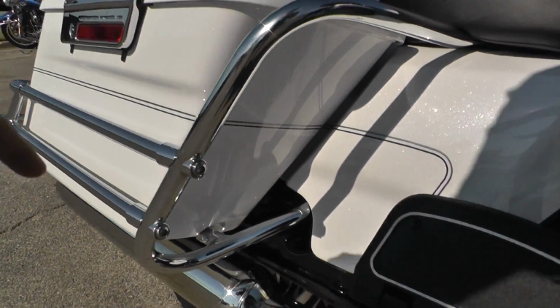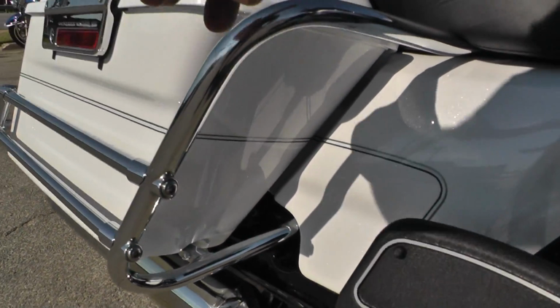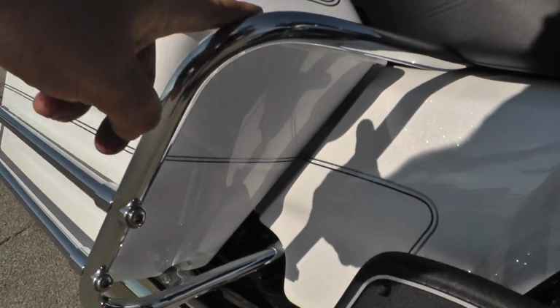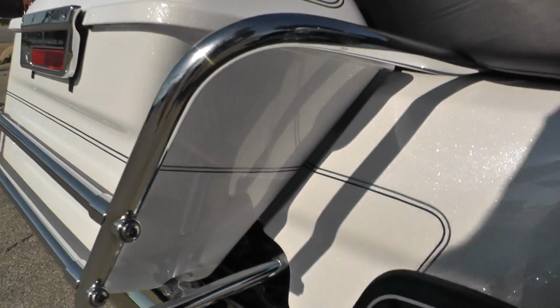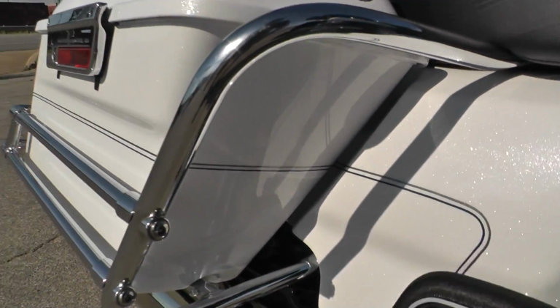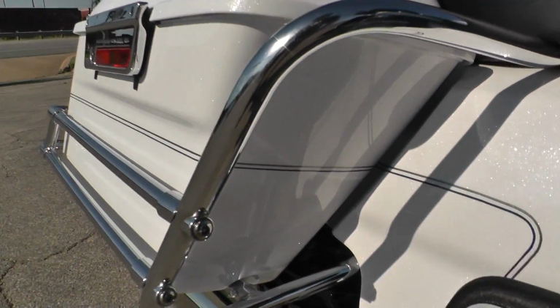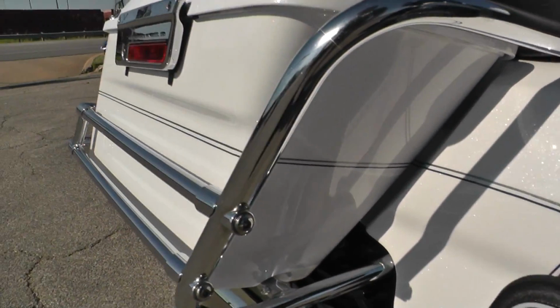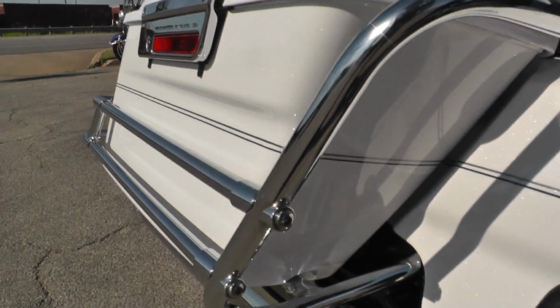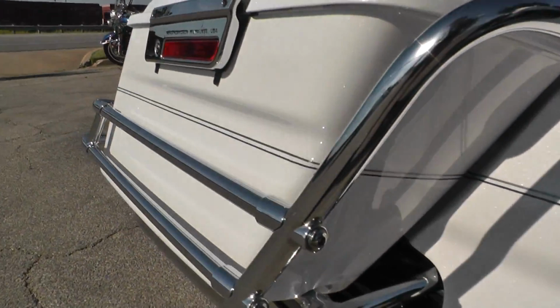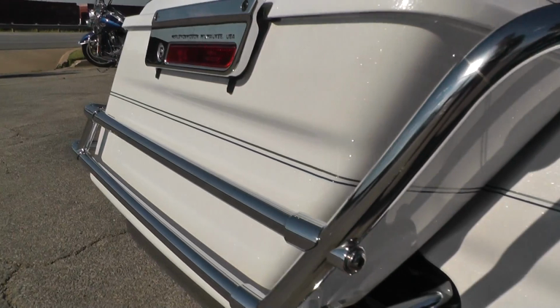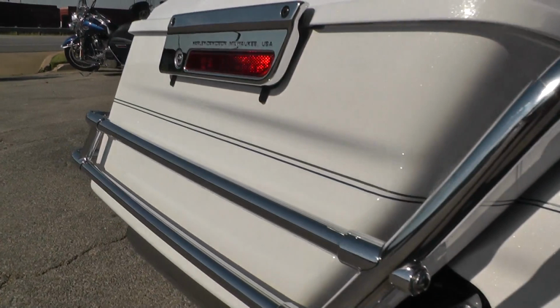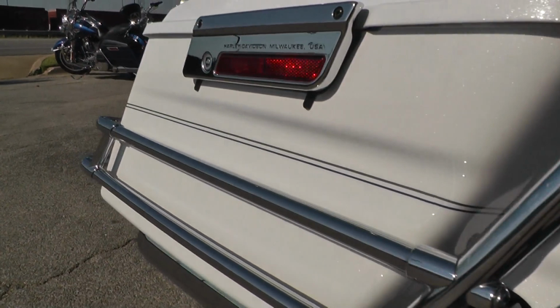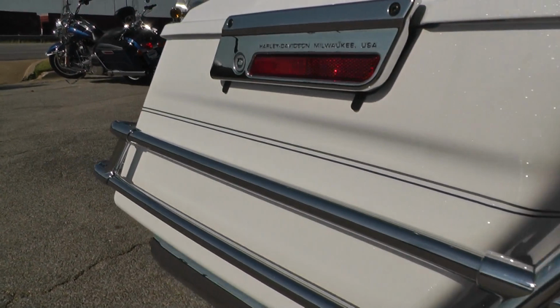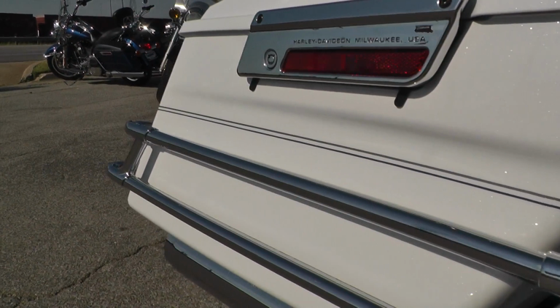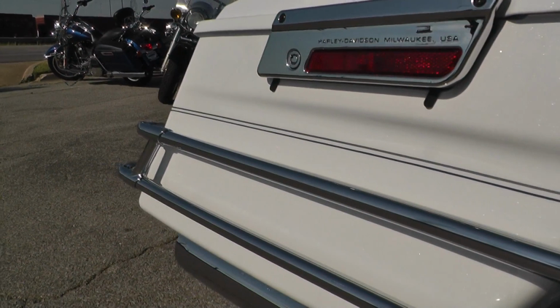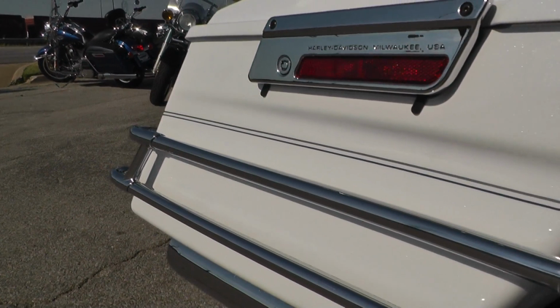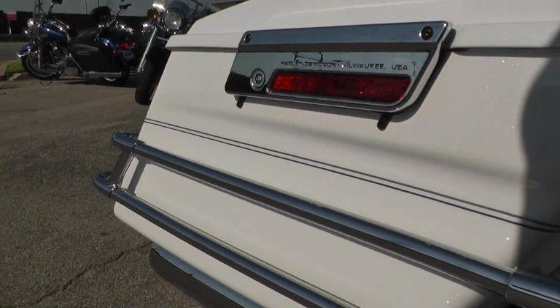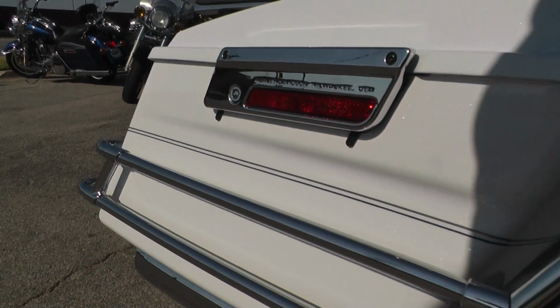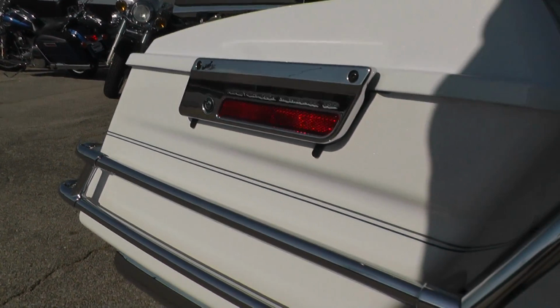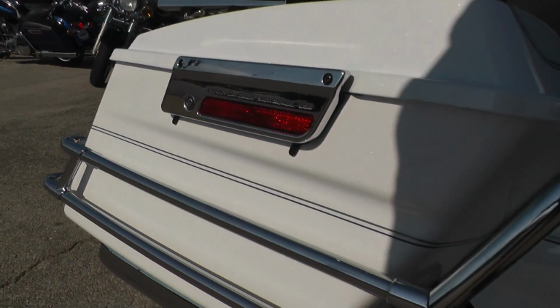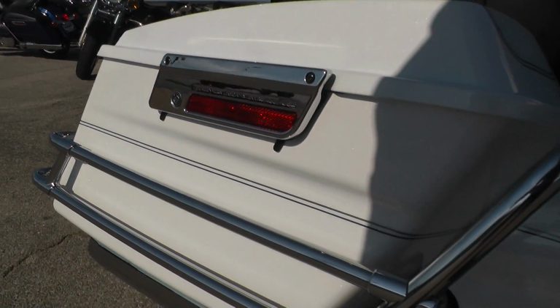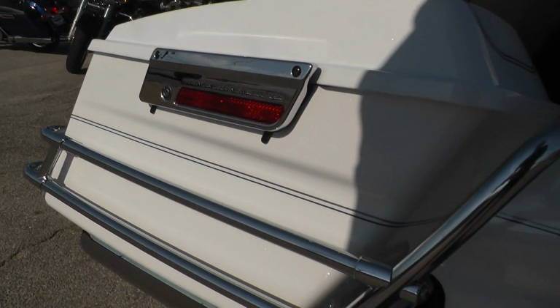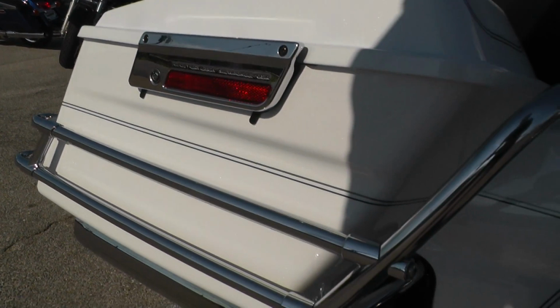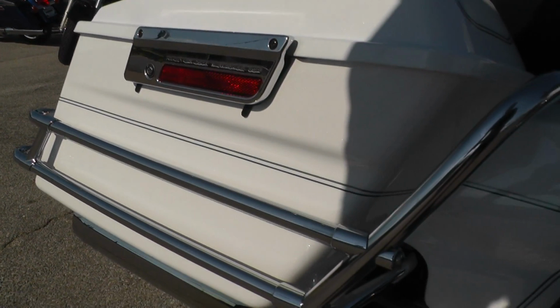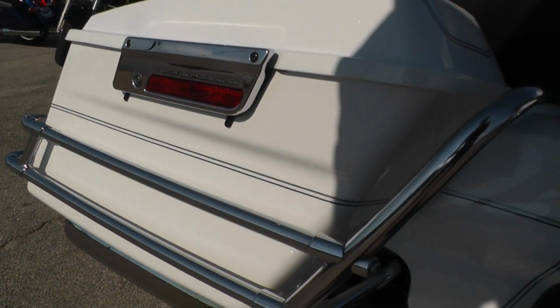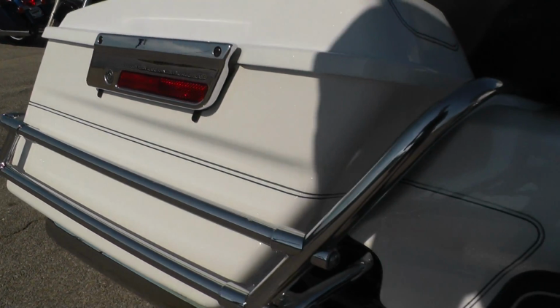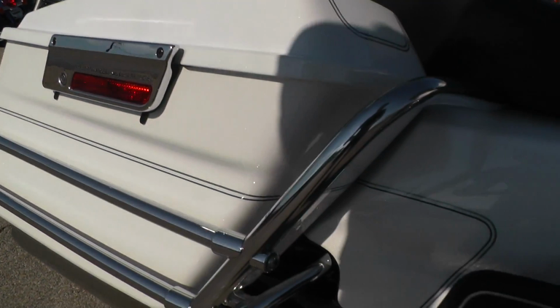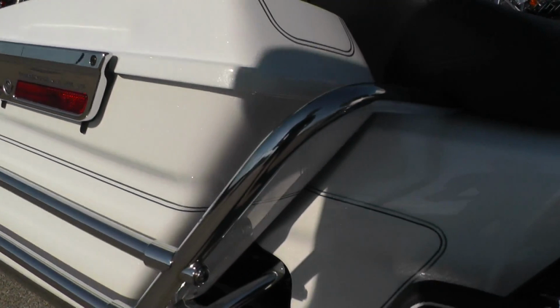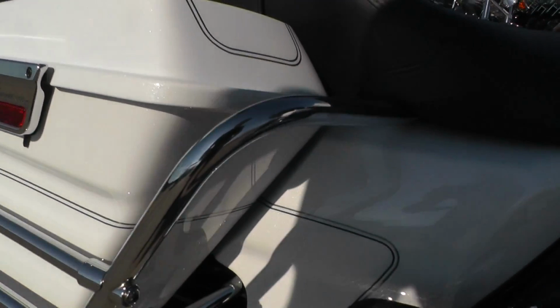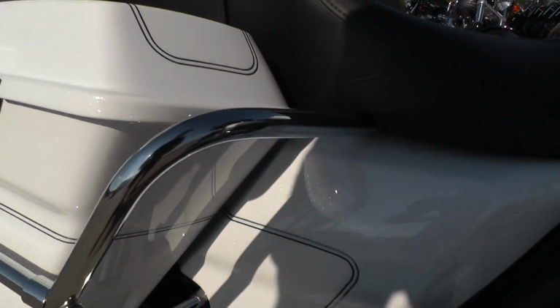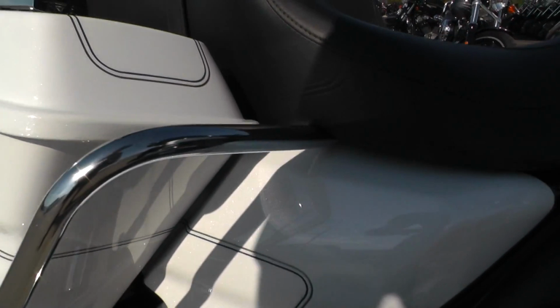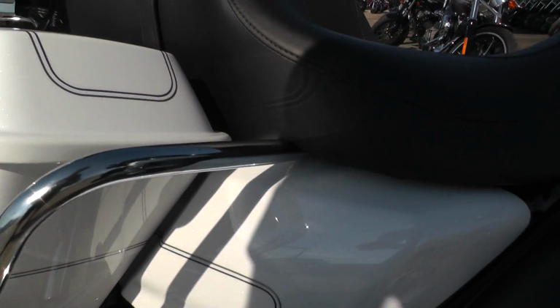Got your rear crash bars back here — a lot of protection for these saddlebags if you did happen to dump it over.